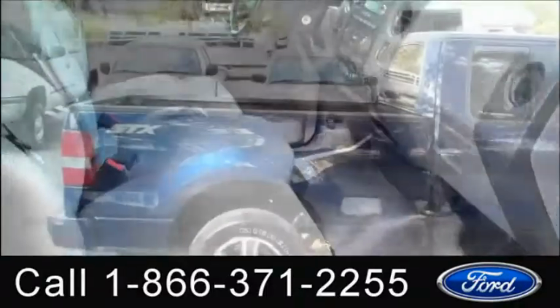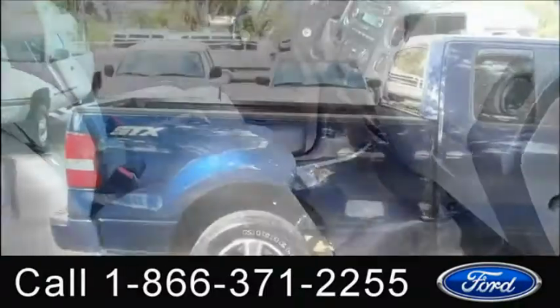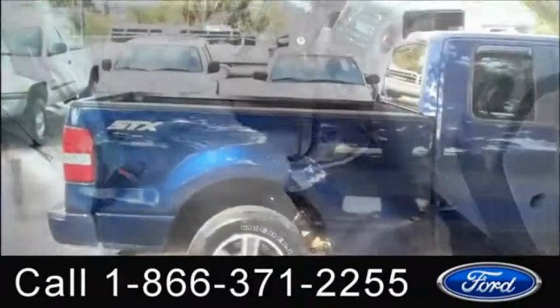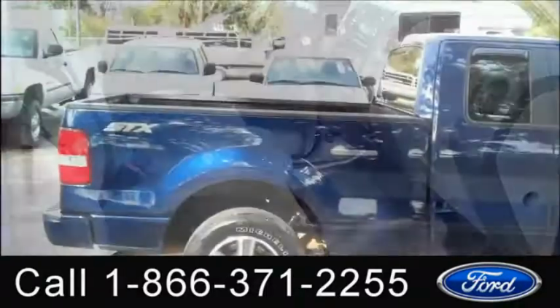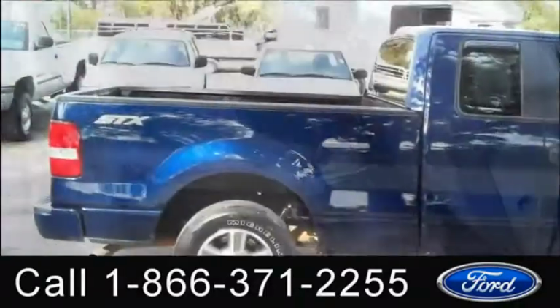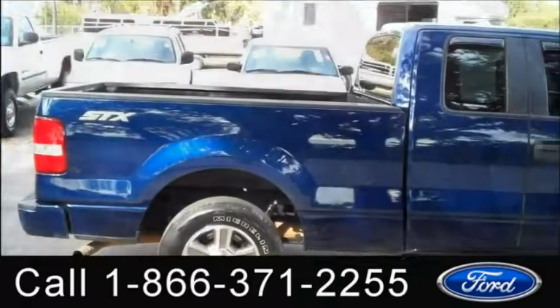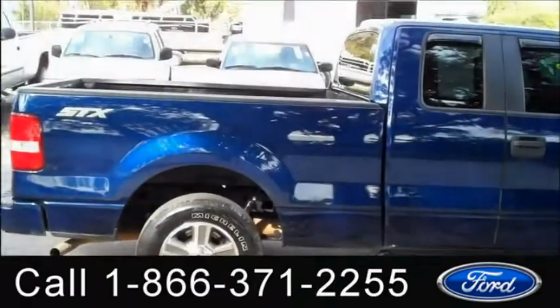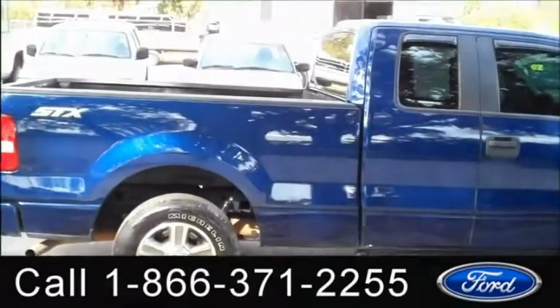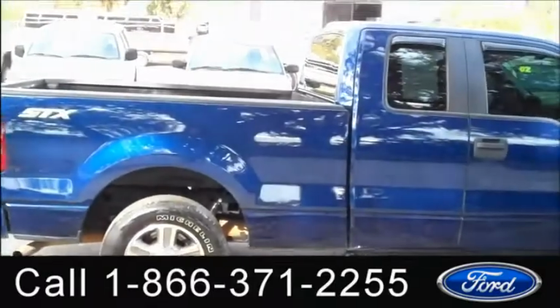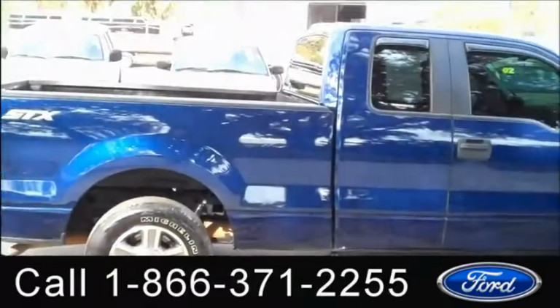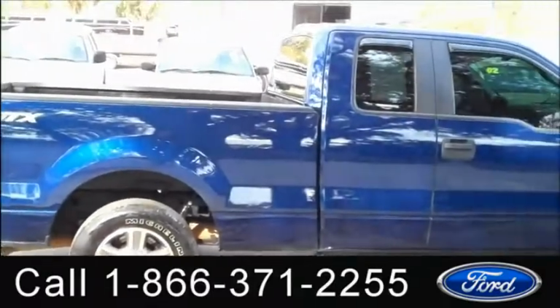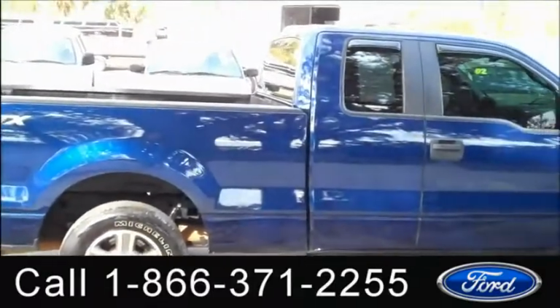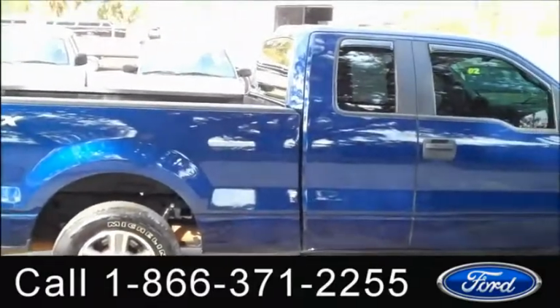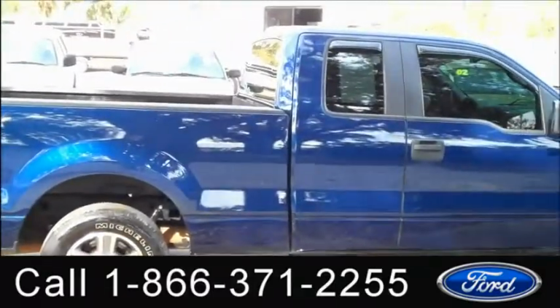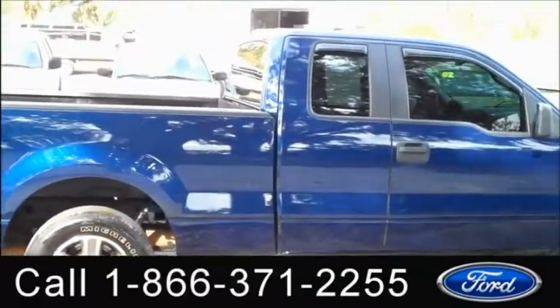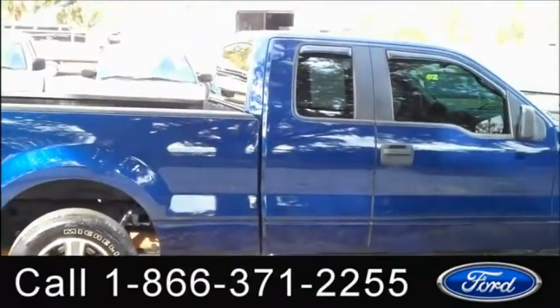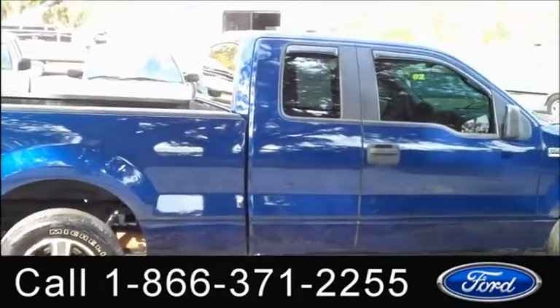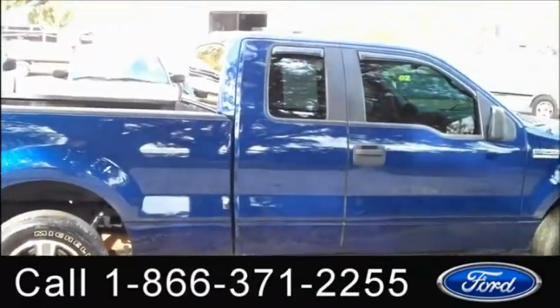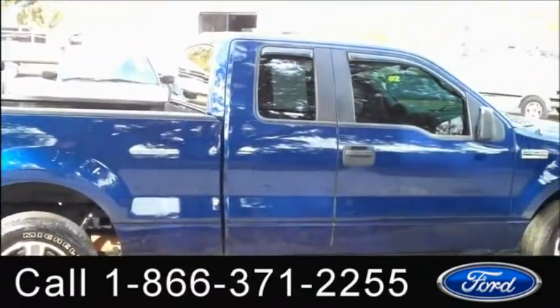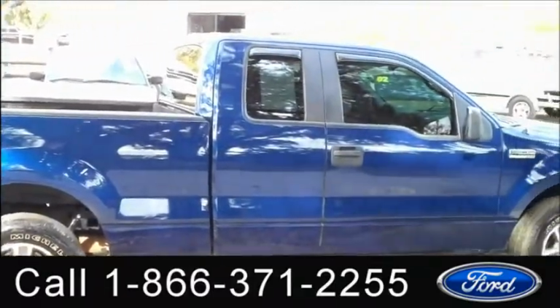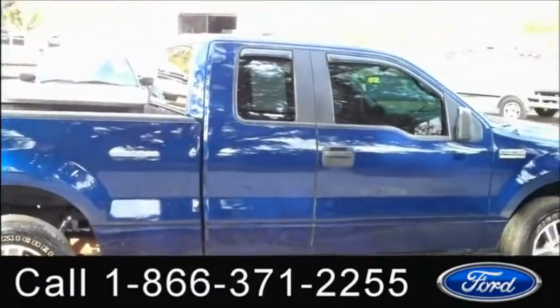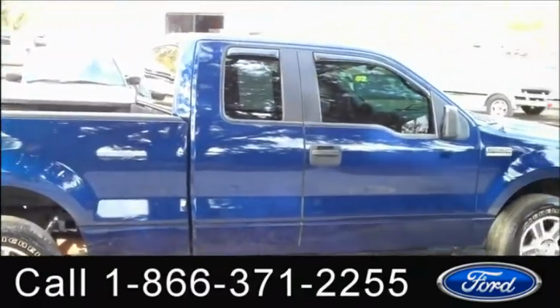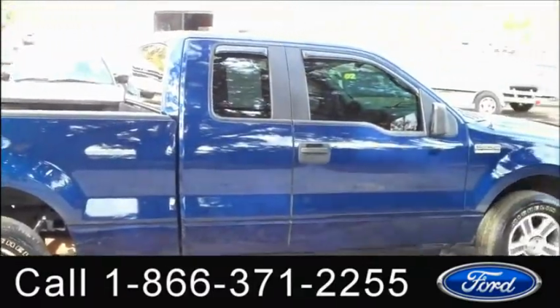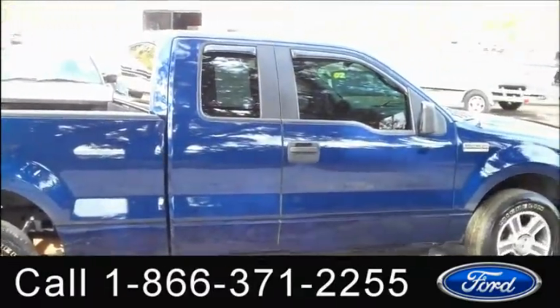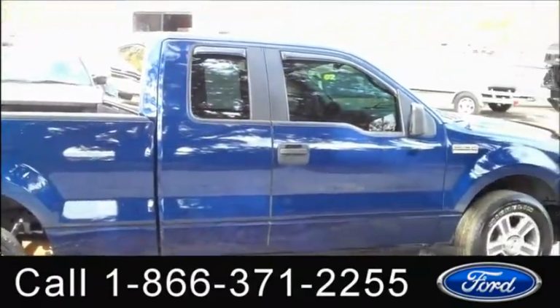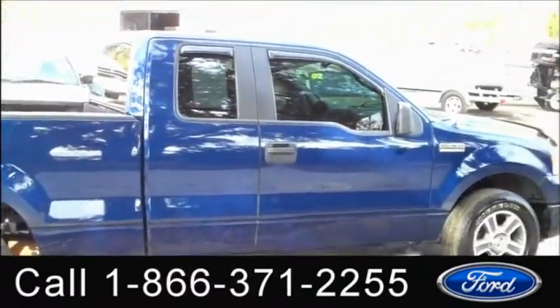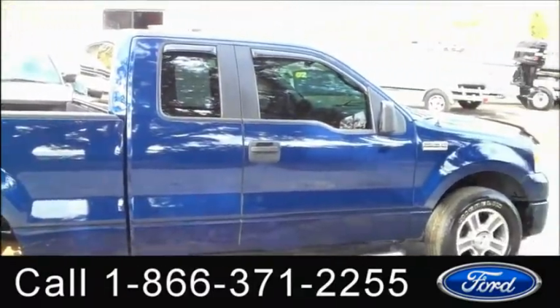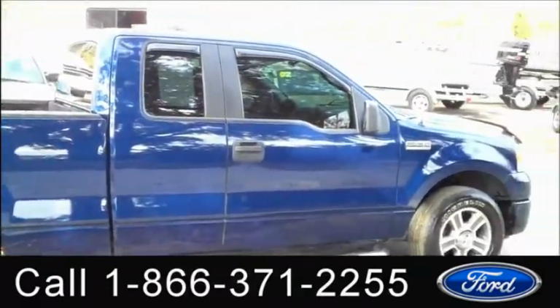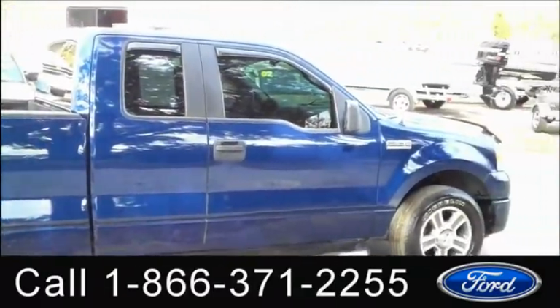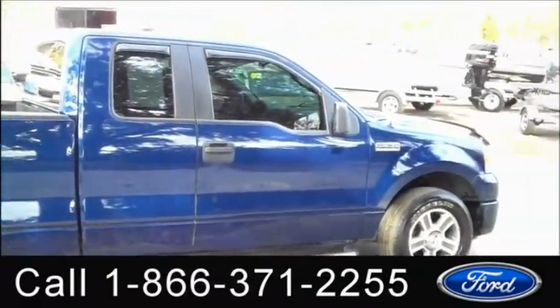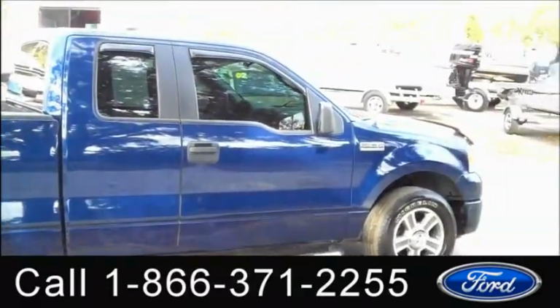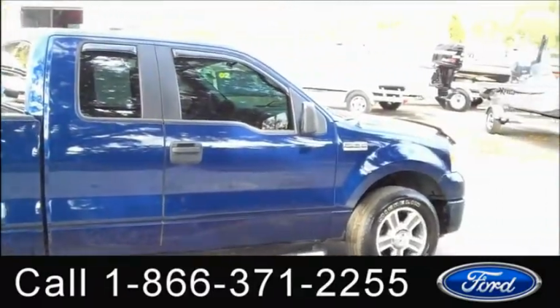The interior is in pretty good condition and the seats are cloth. Thanks for taking a look at our 2008 Ford F-150. I'm Jen. Have a great day.